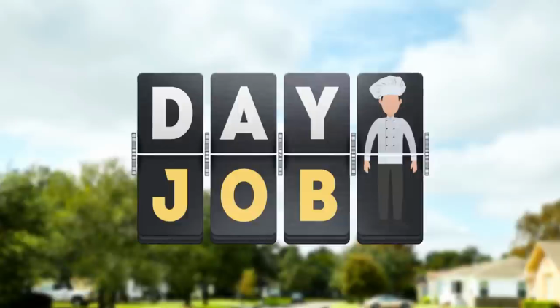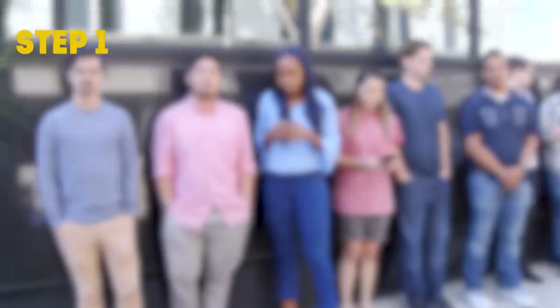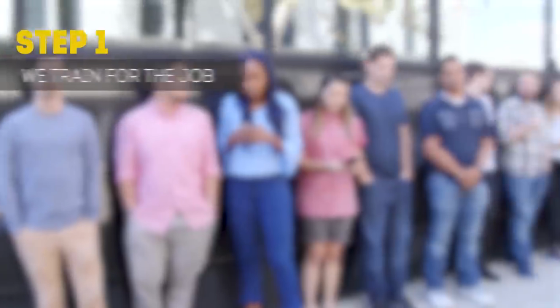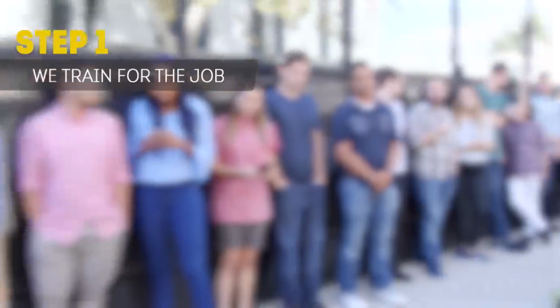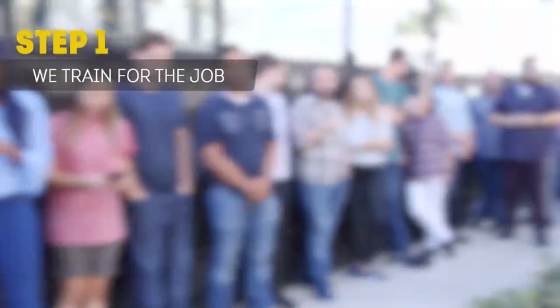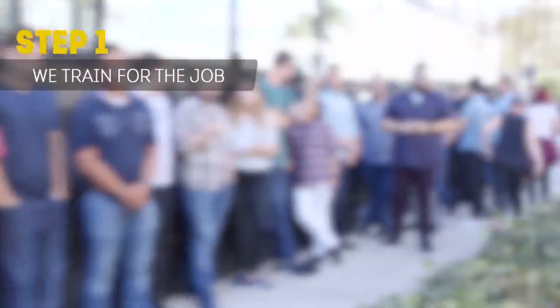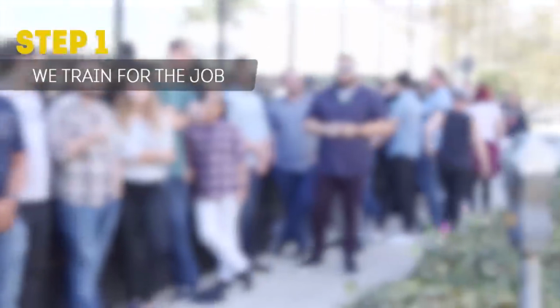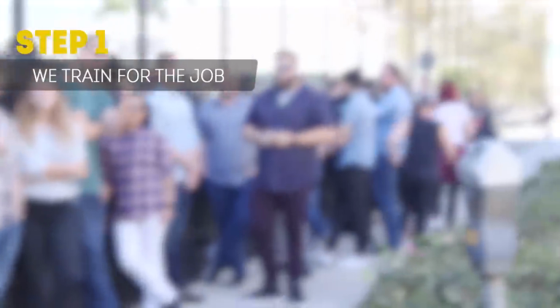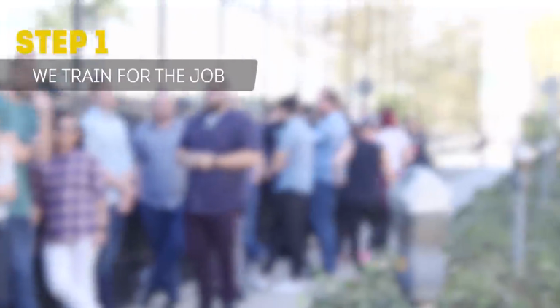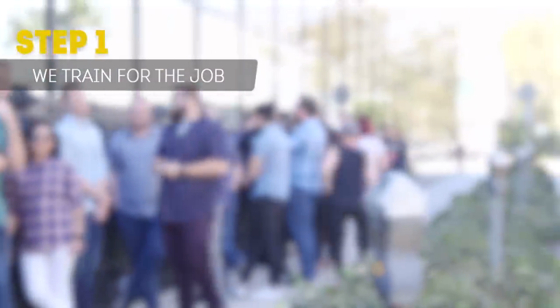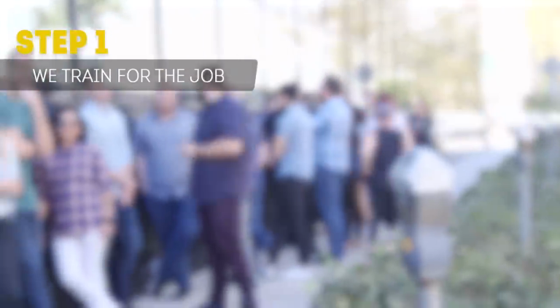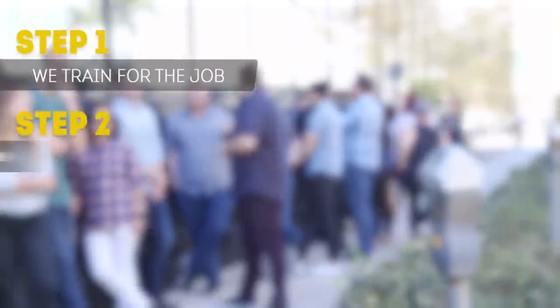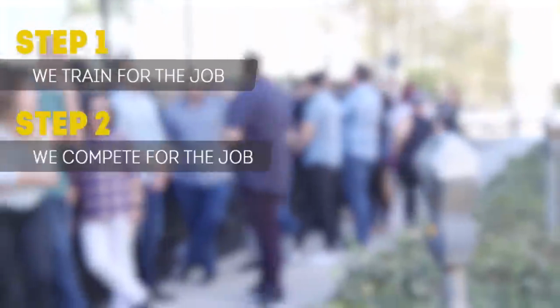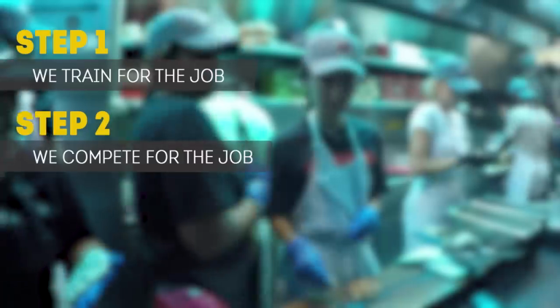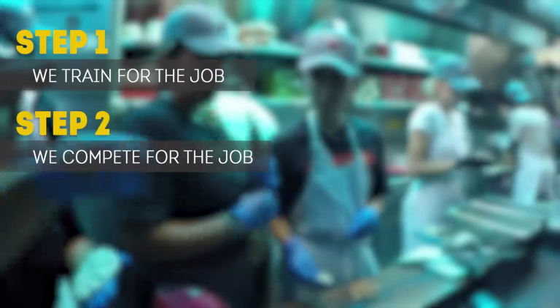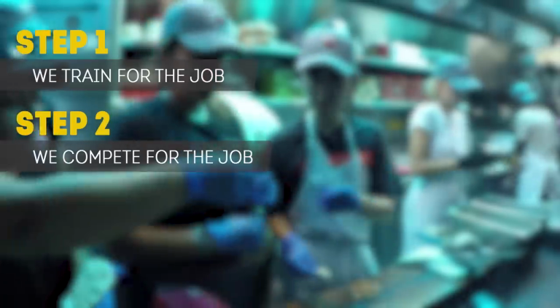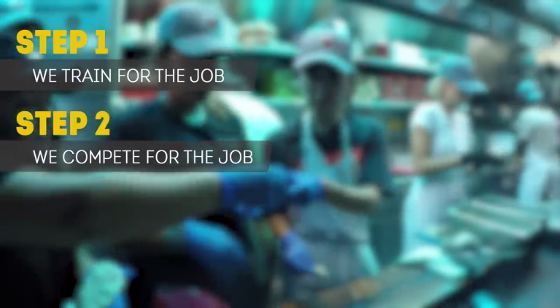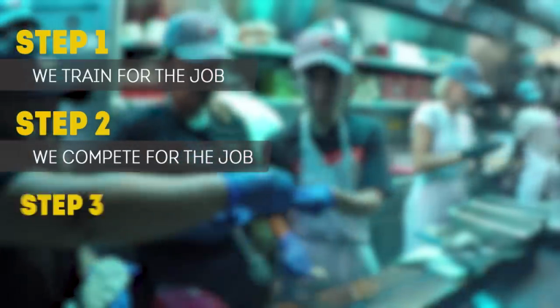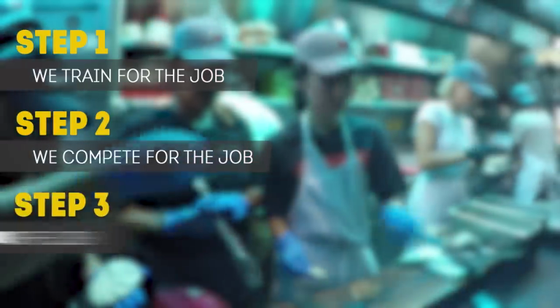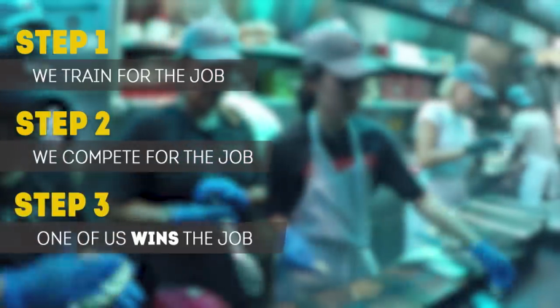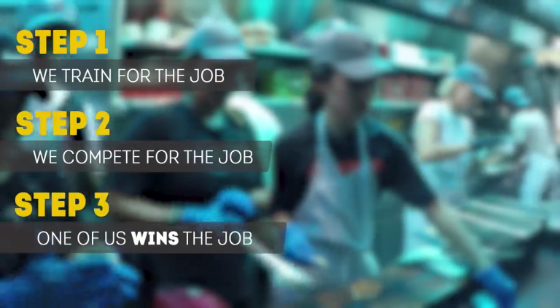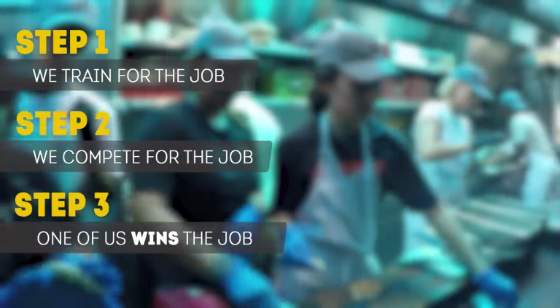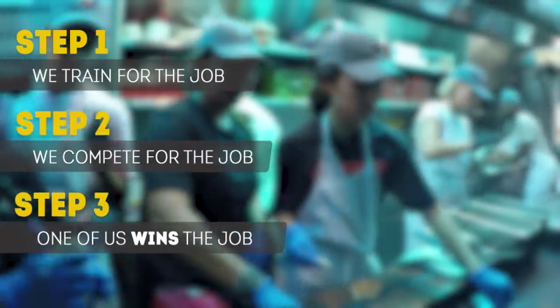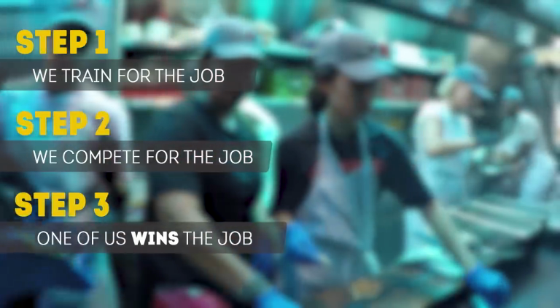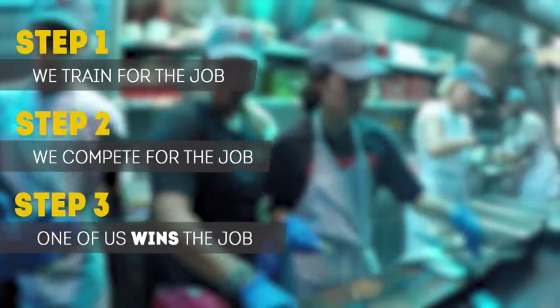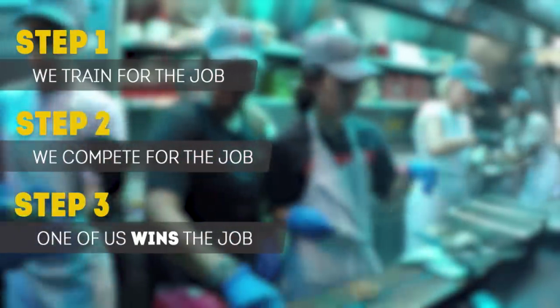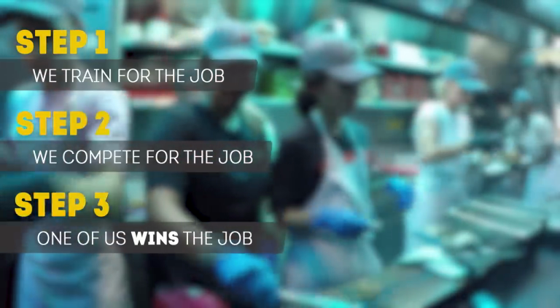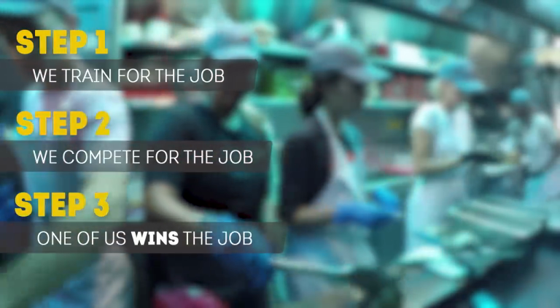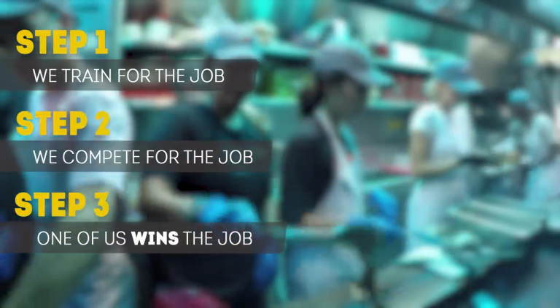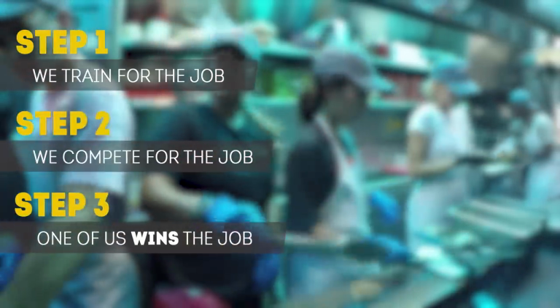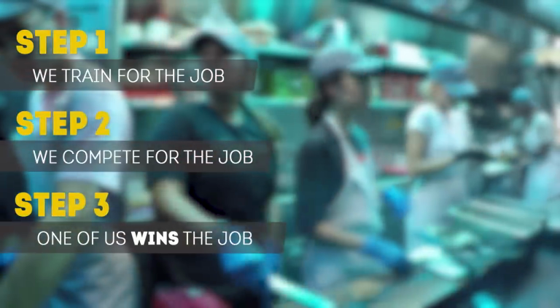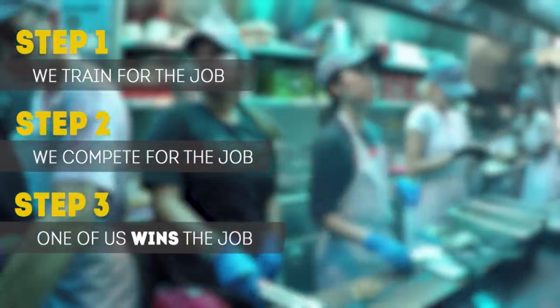This is Day Jobs, where we train for the job, compete for the job, but only one of us will get the job. Welcome to Day Jobs!